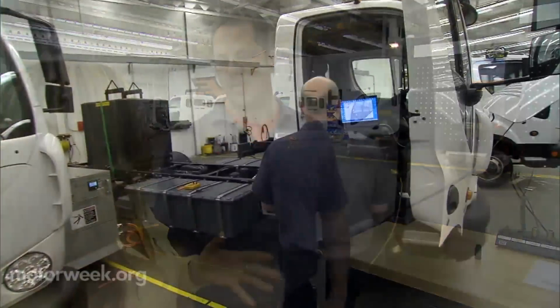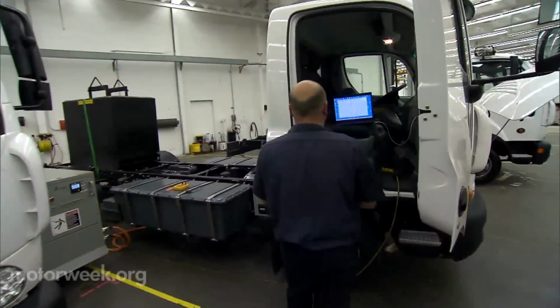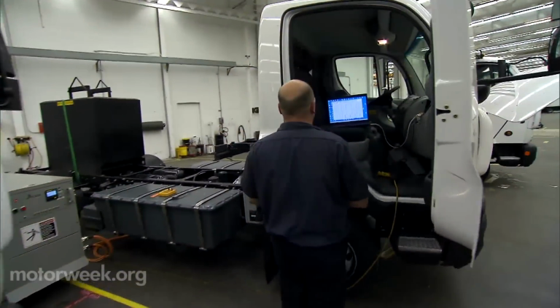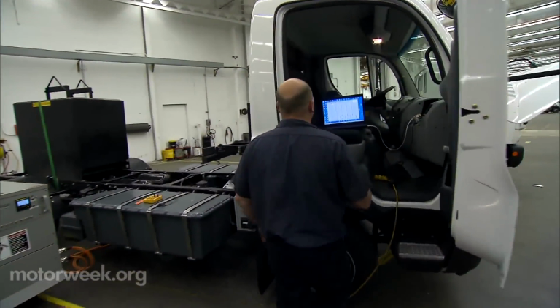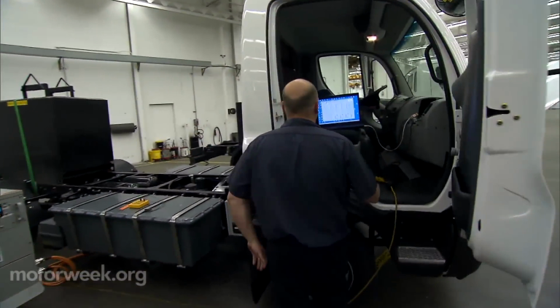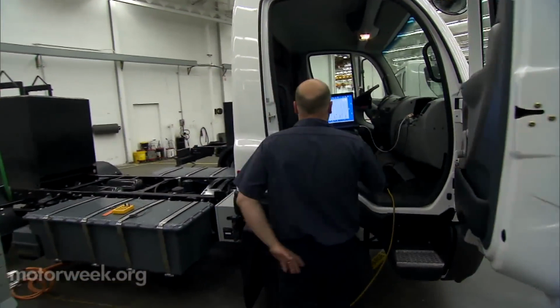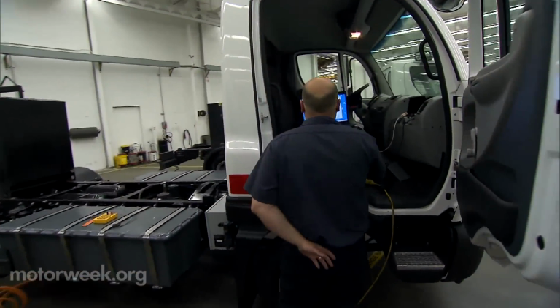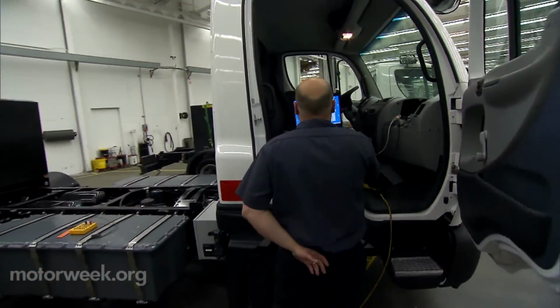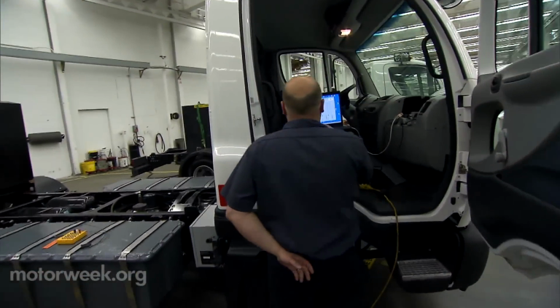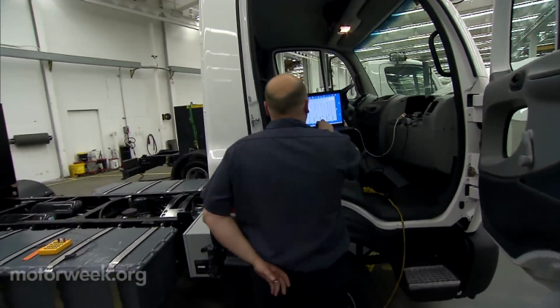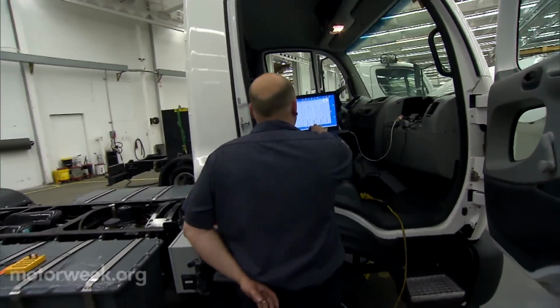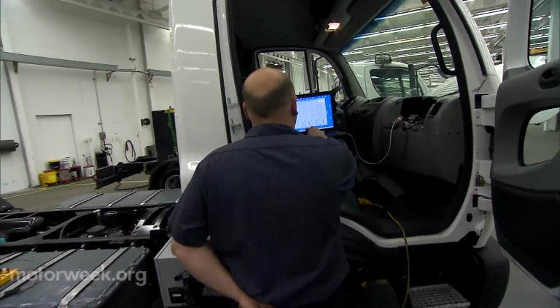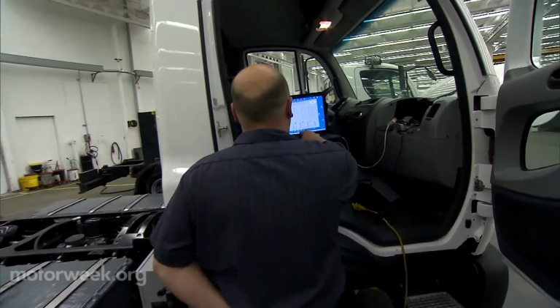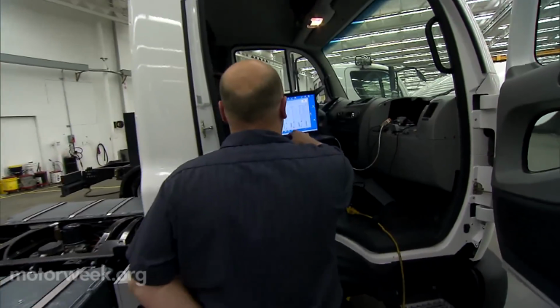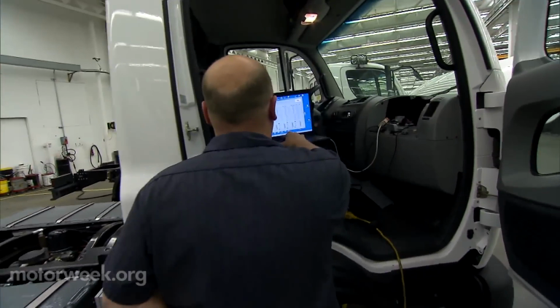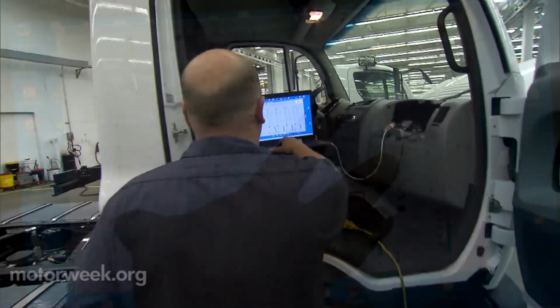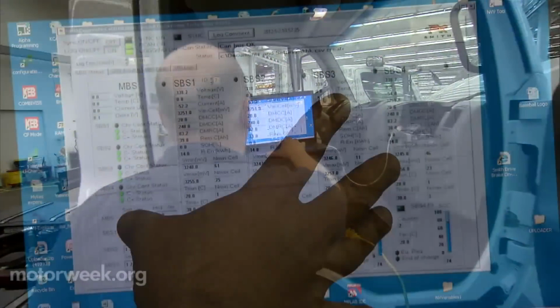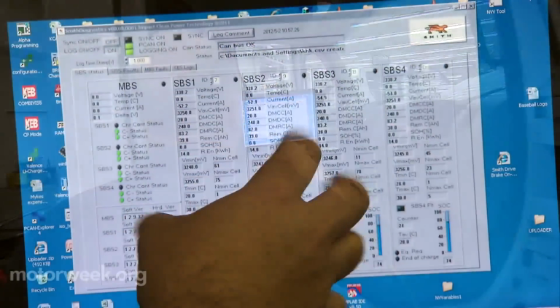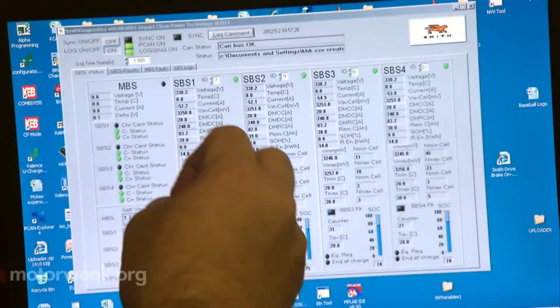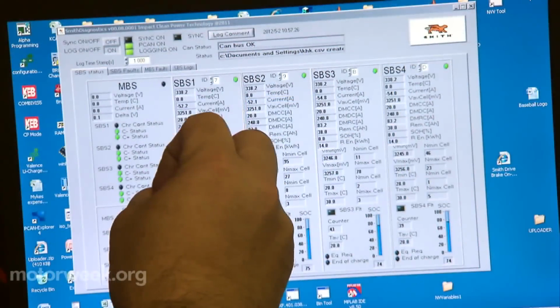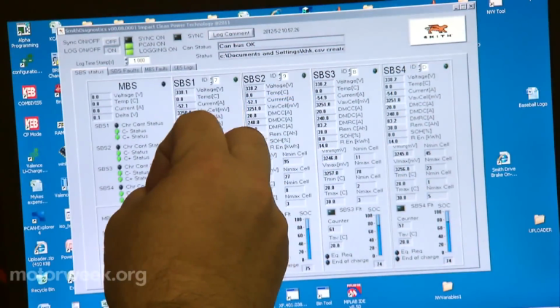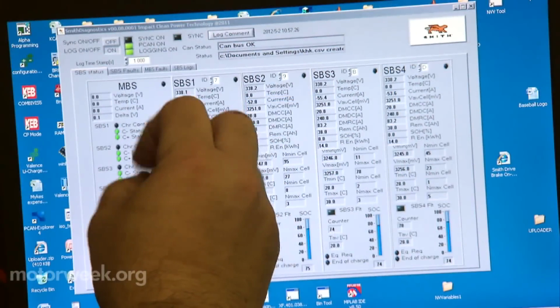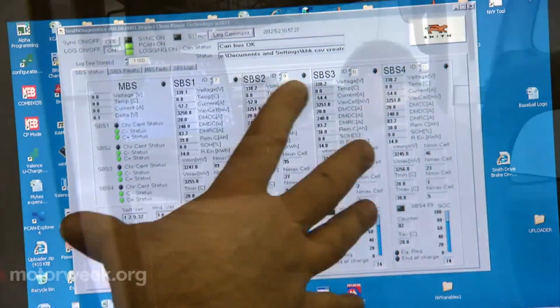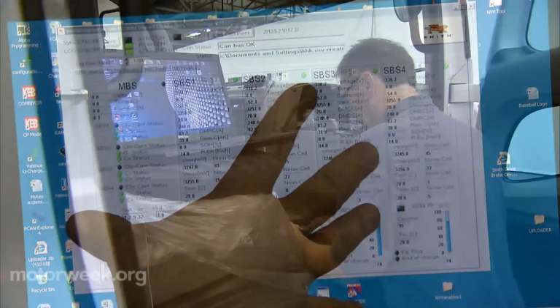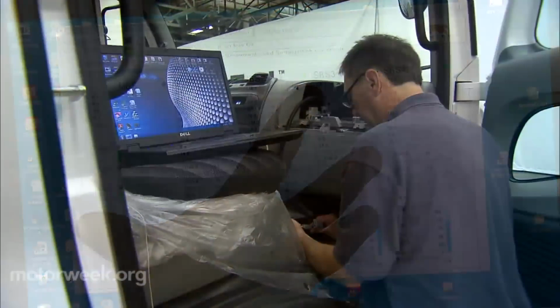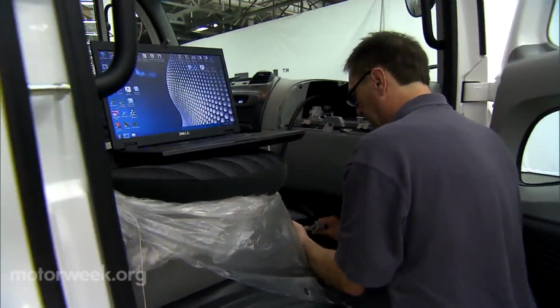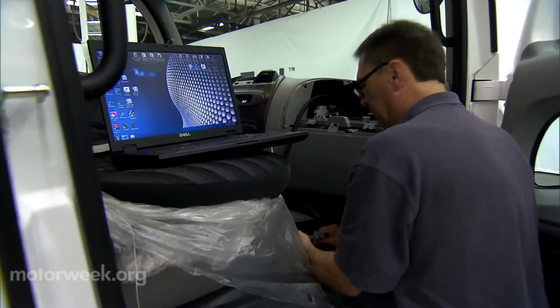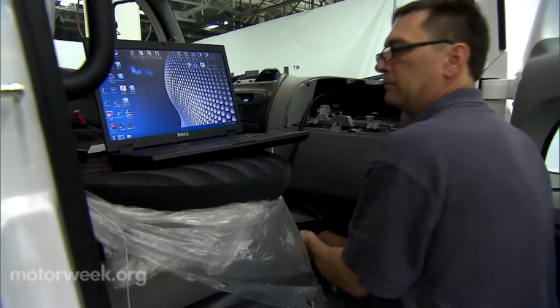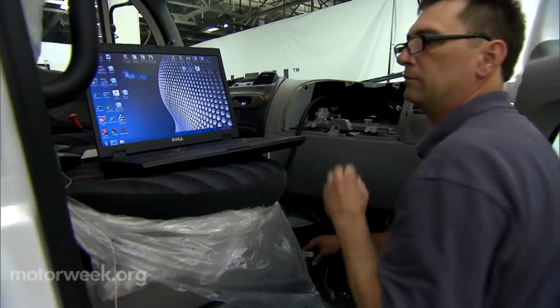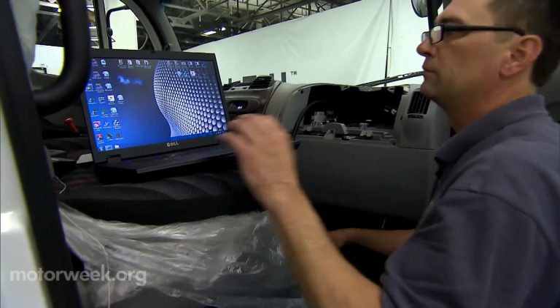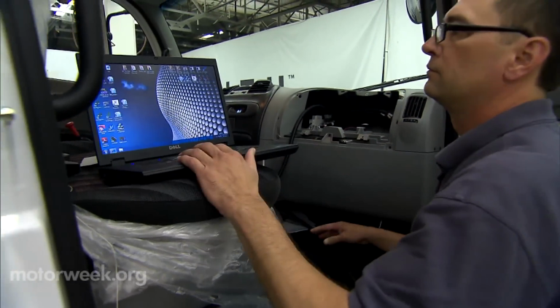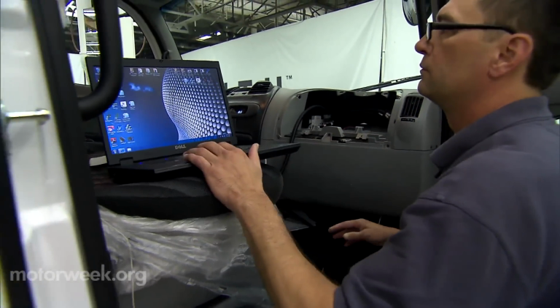Every Smith vehicle goes through a rigorous — and I mean rigorous — test and validate process to make sure they're safe and roadworthy.